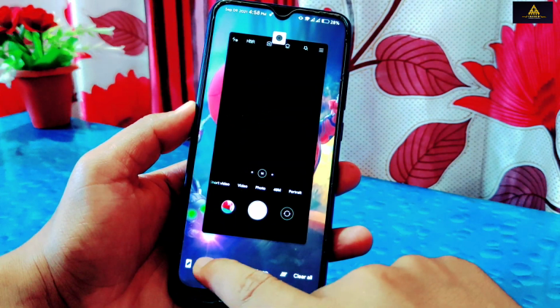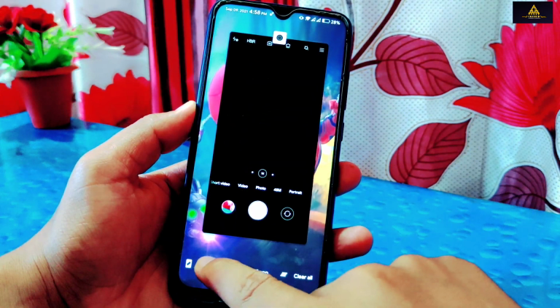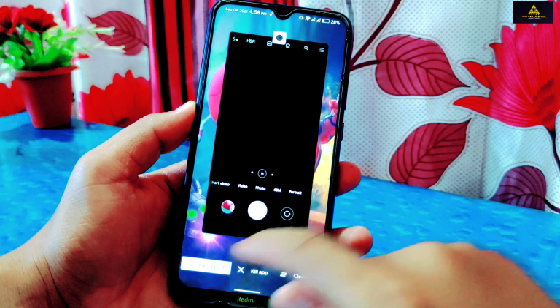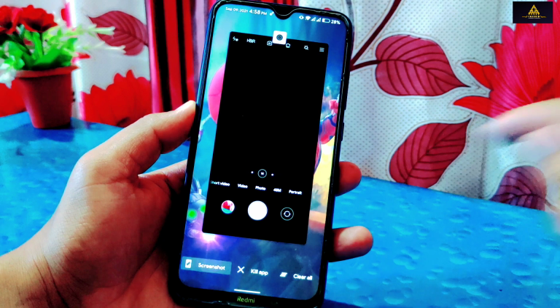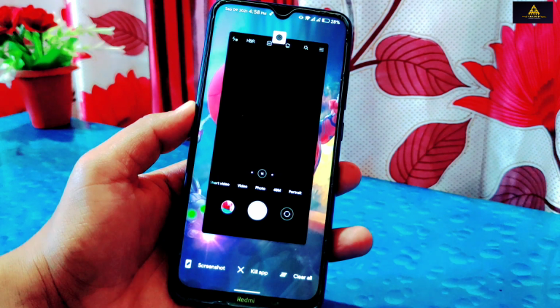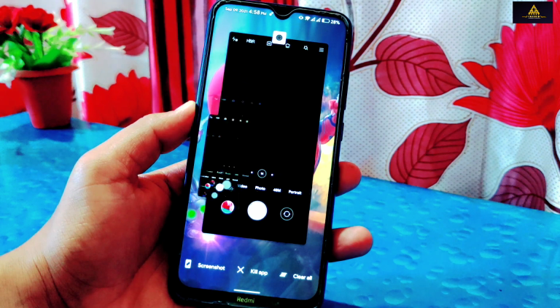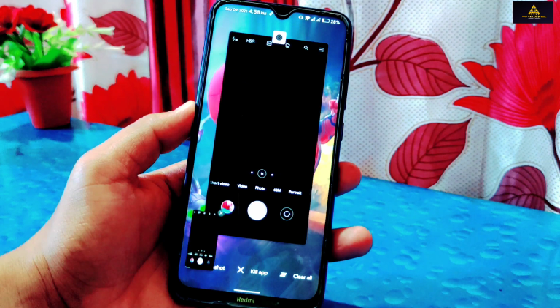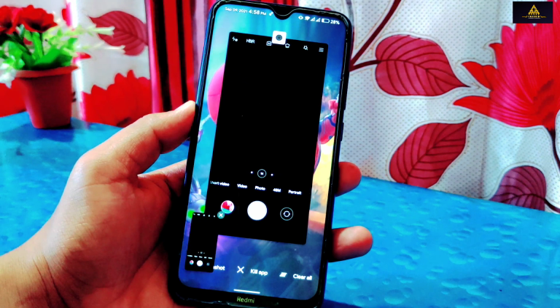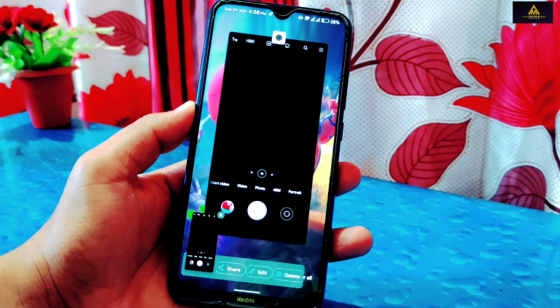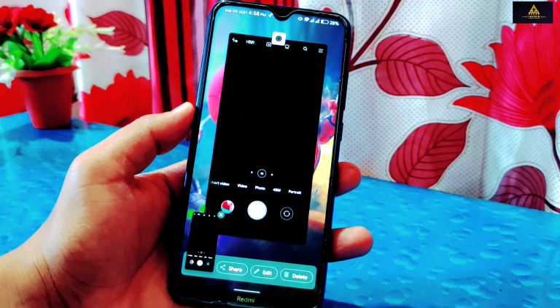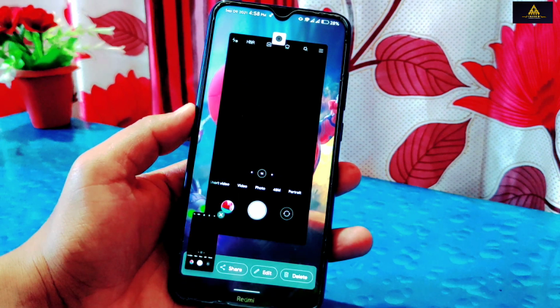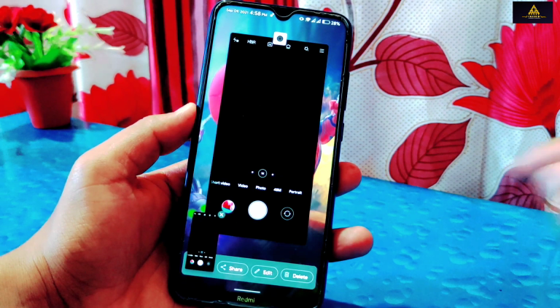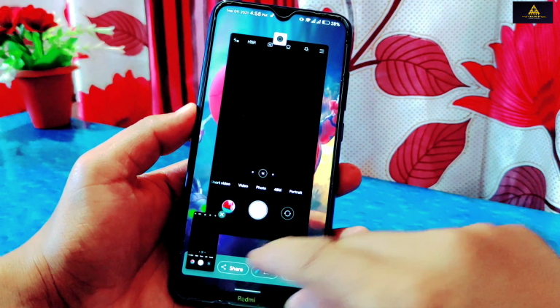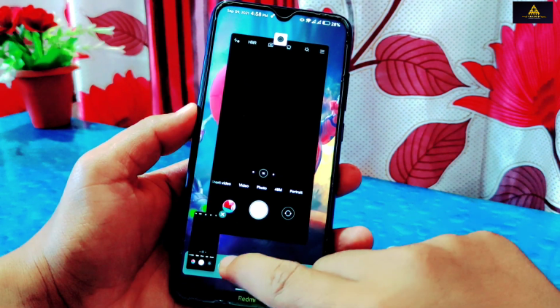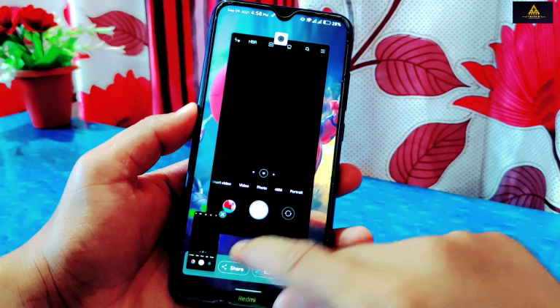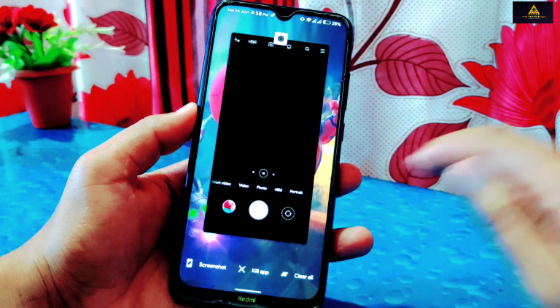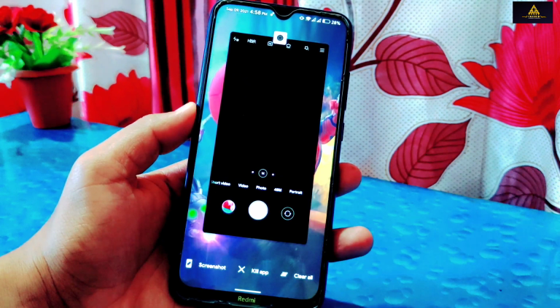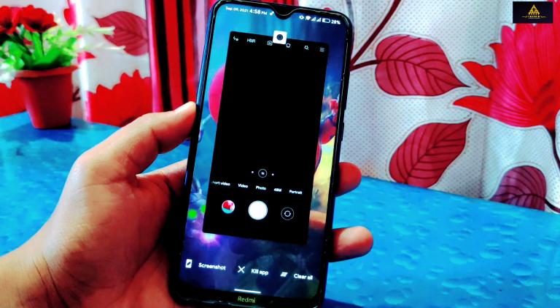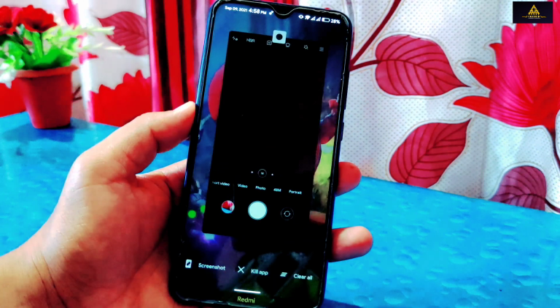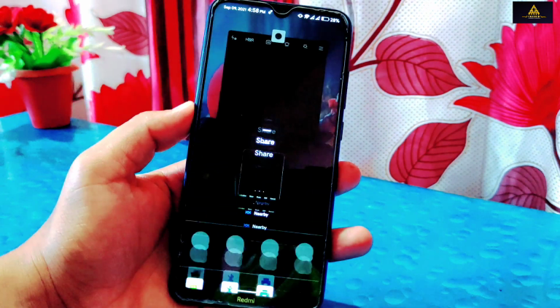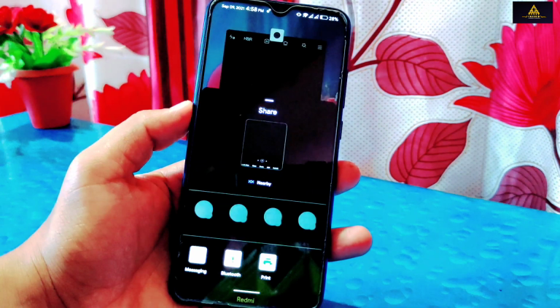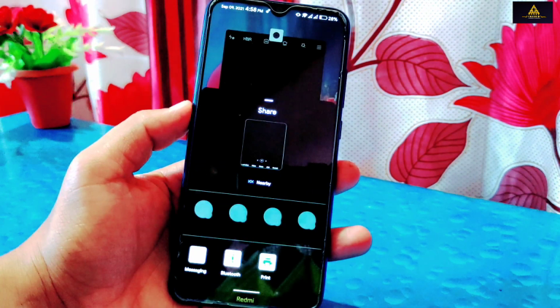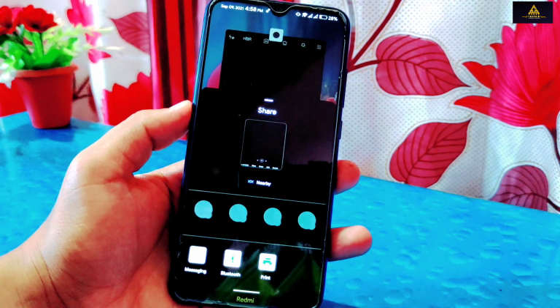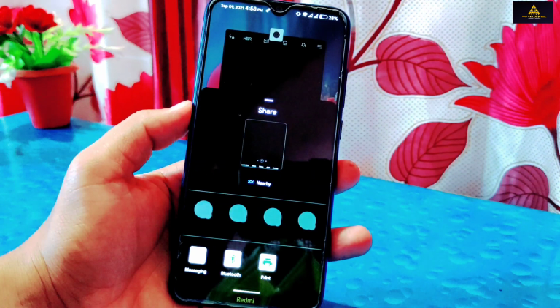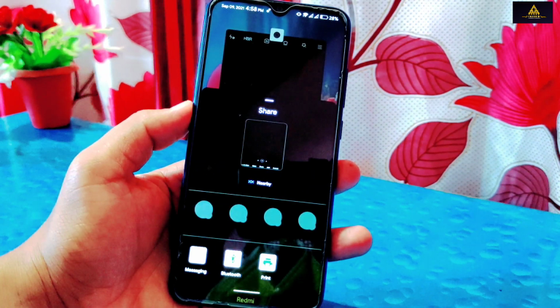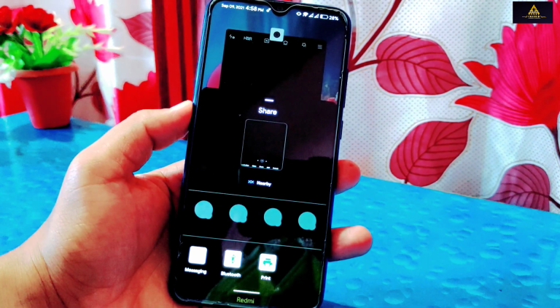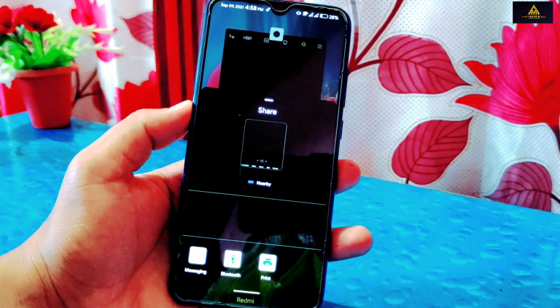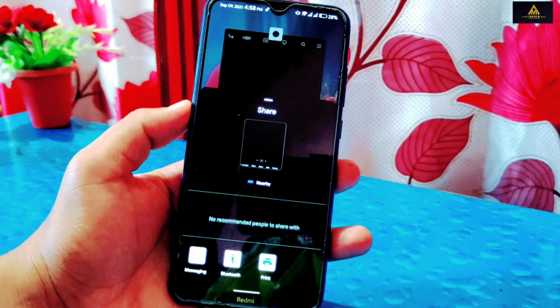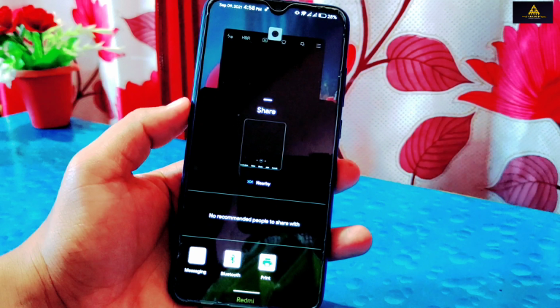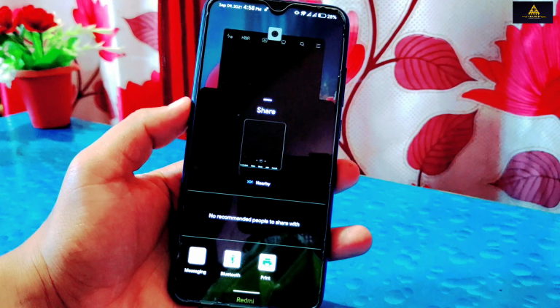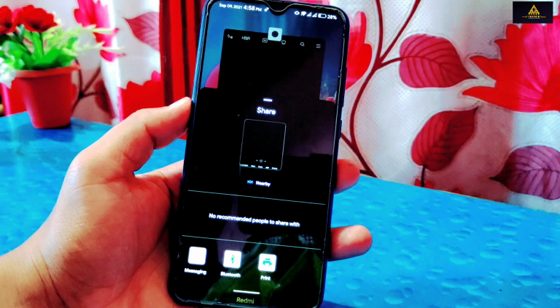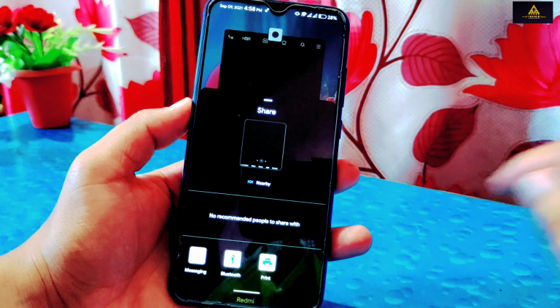Some other features include taking screenshots directly from the recent apps section, and you can also share that screenshot to different platforms.